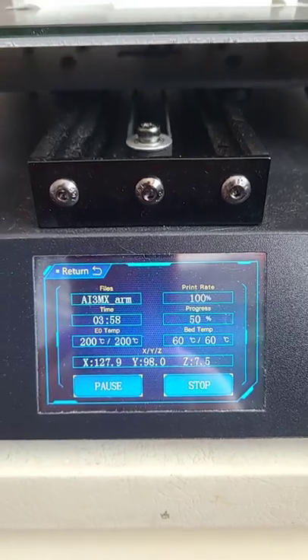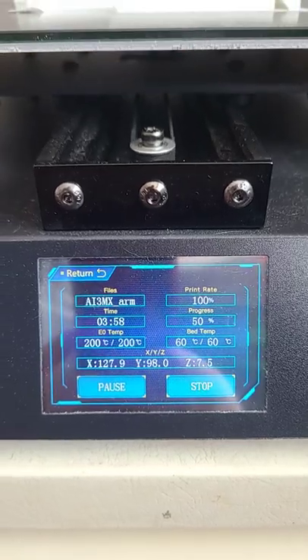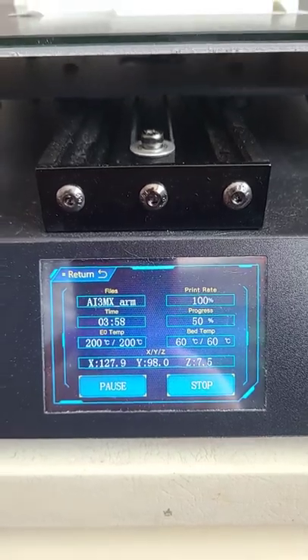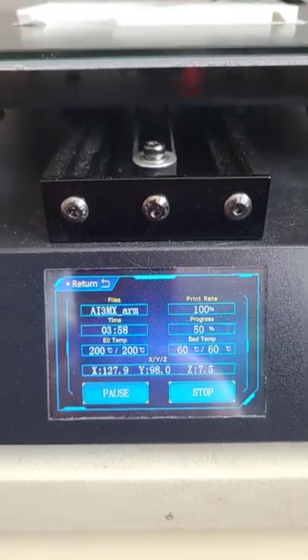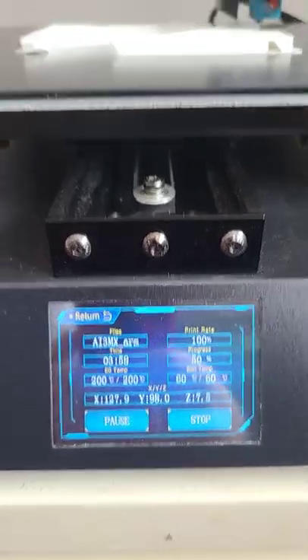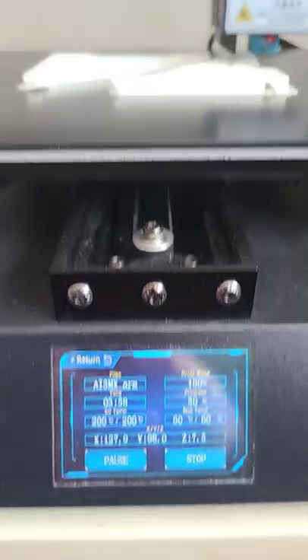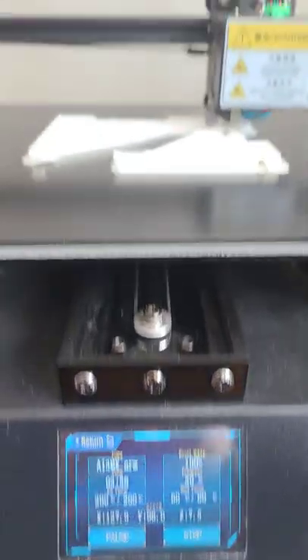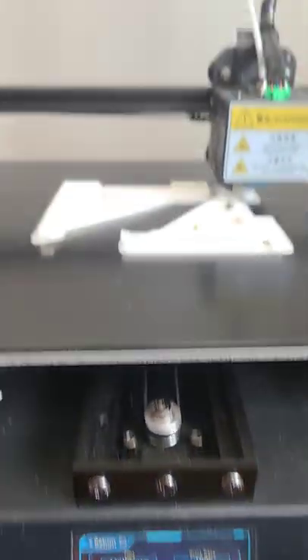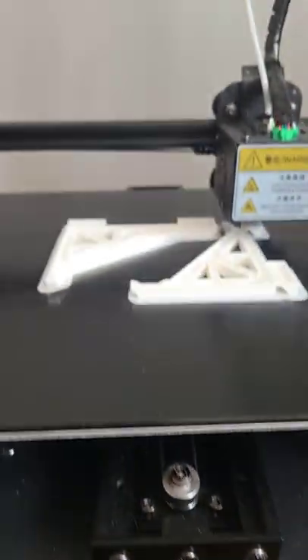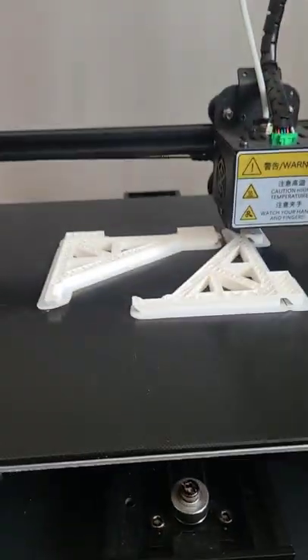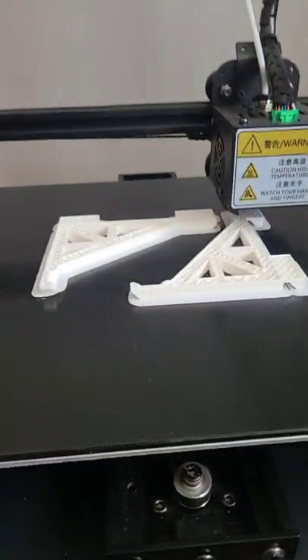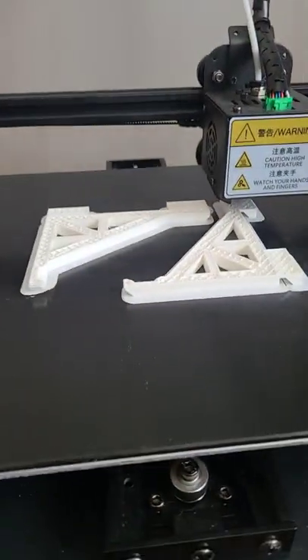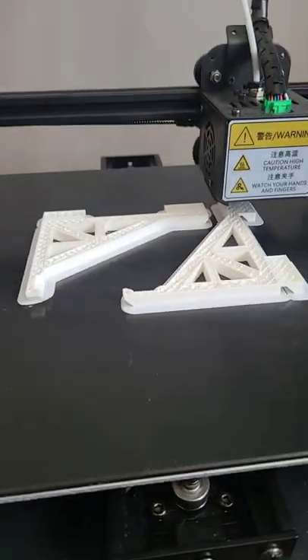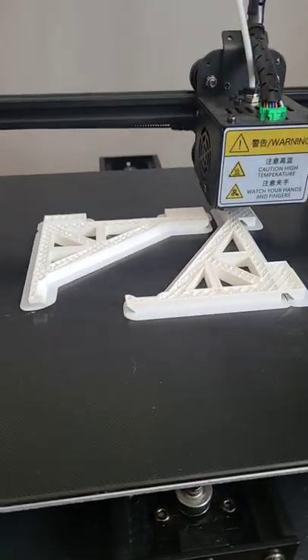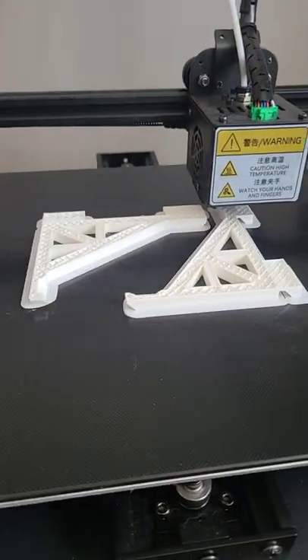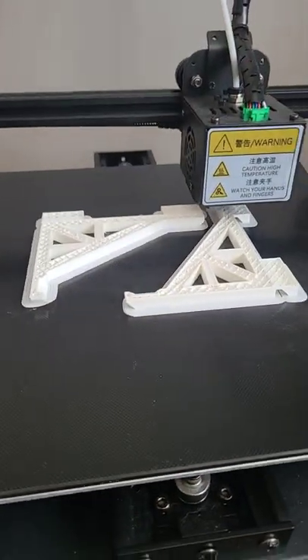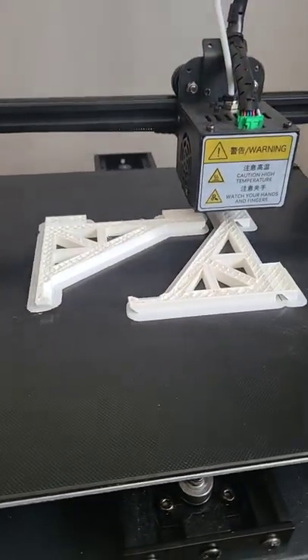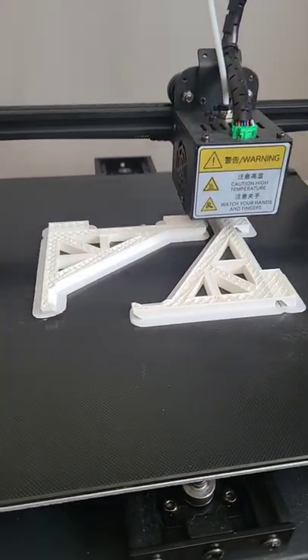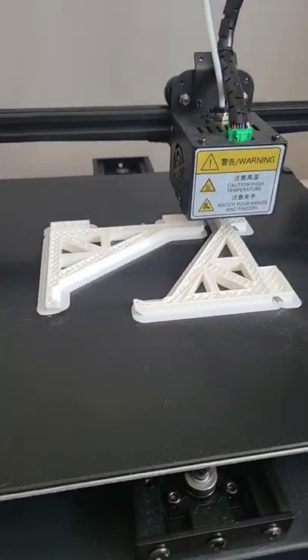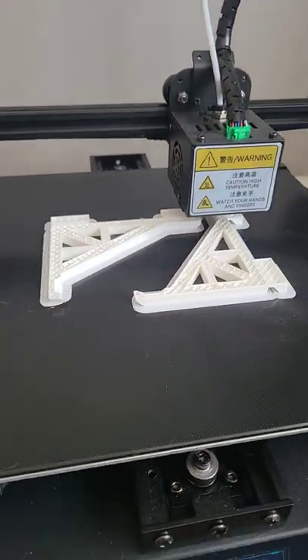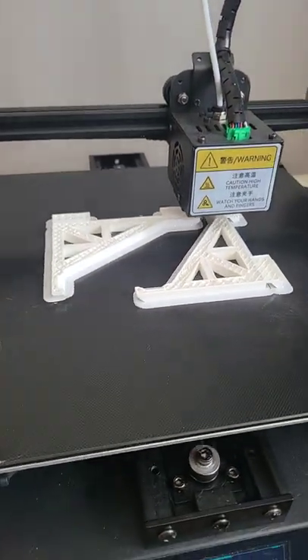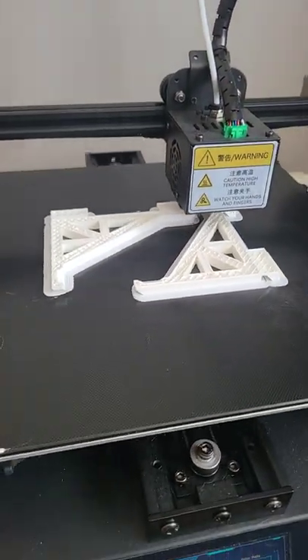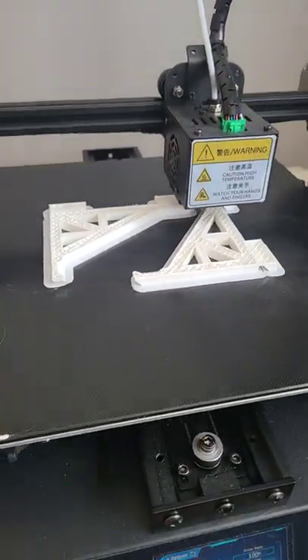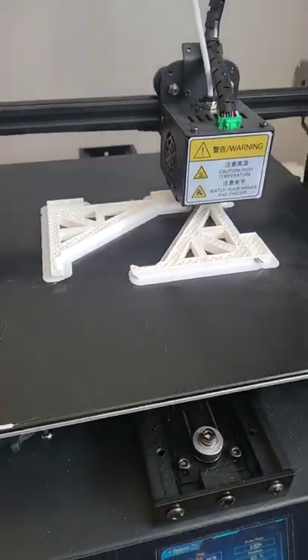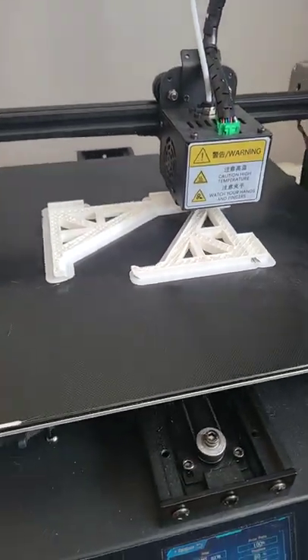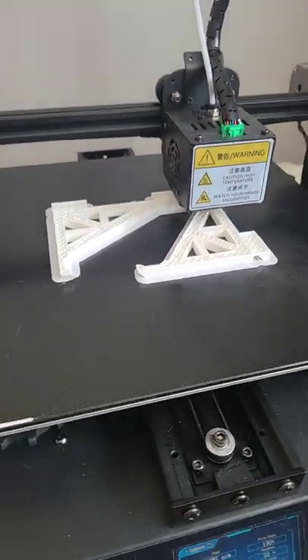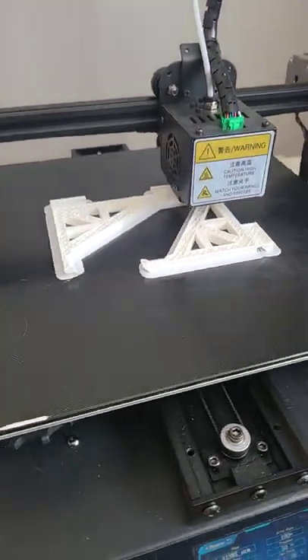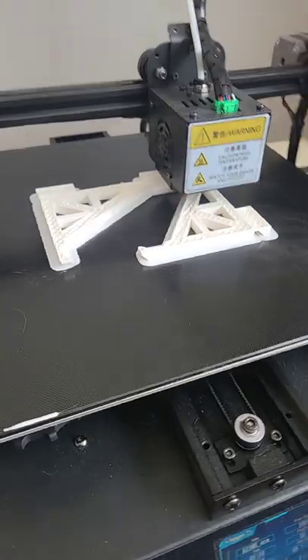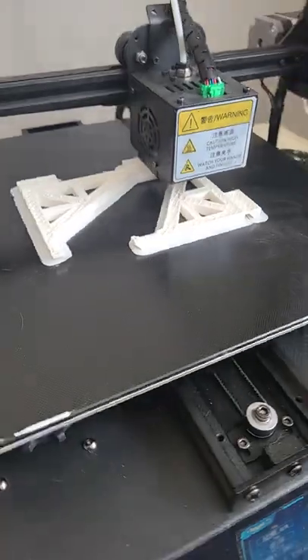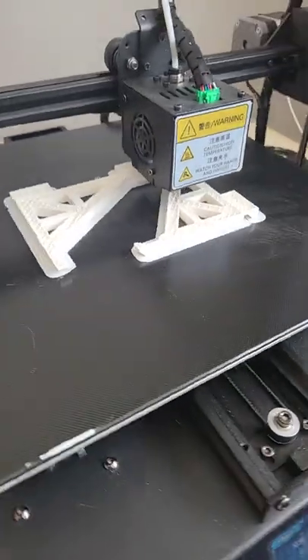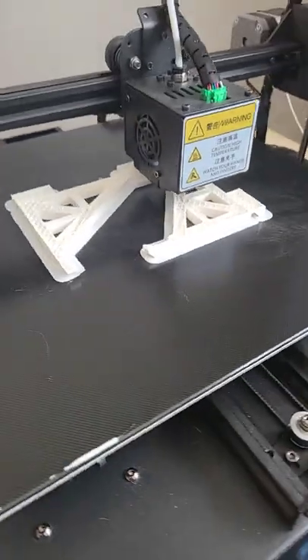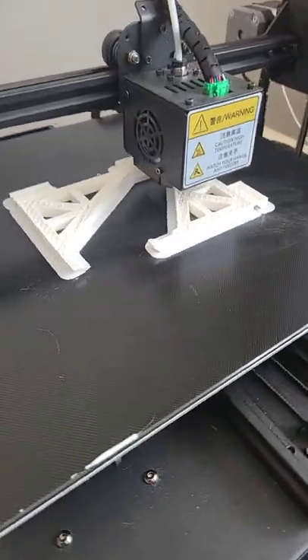So what am I printing? I'm printing a 3D printed birdhouse, a second one.